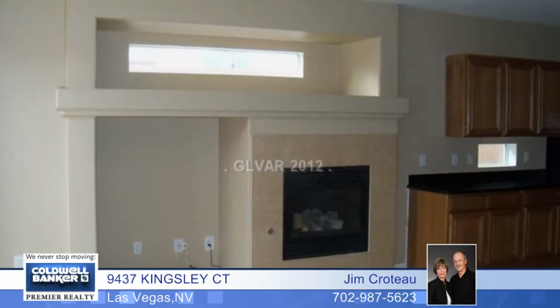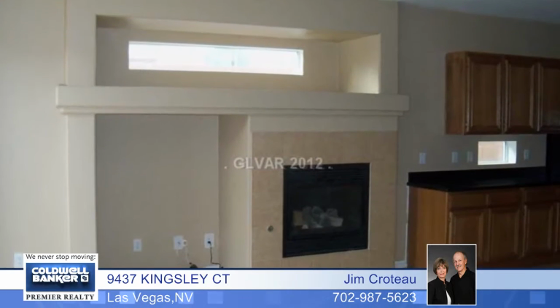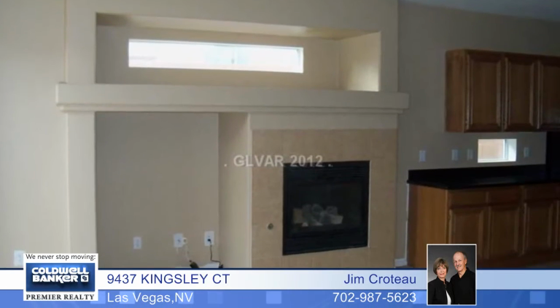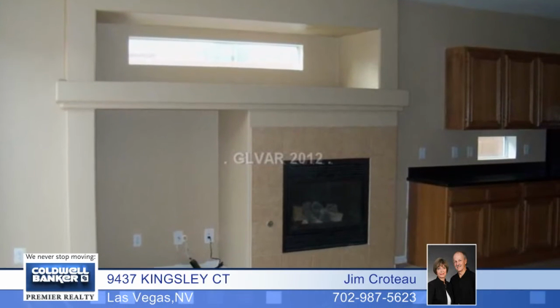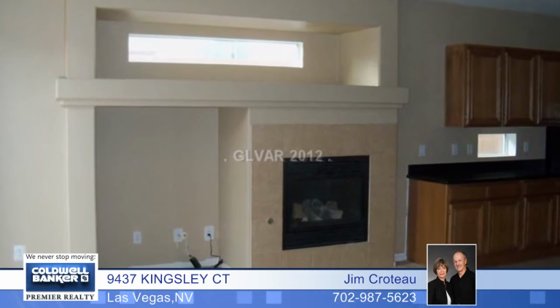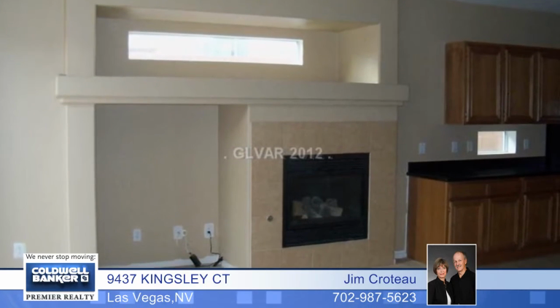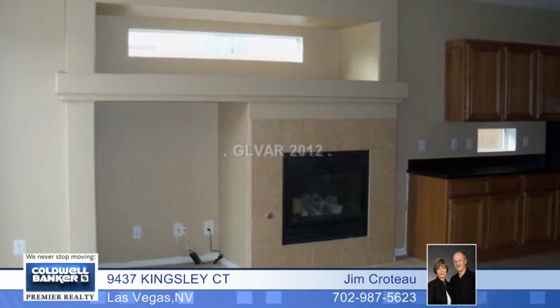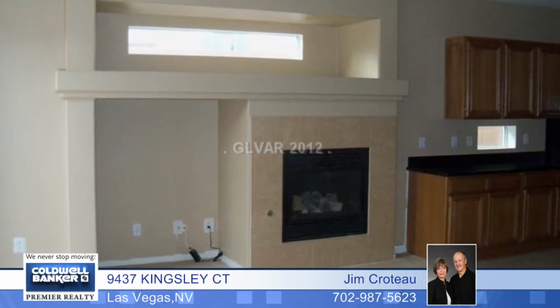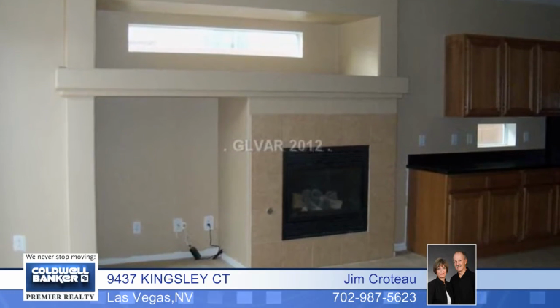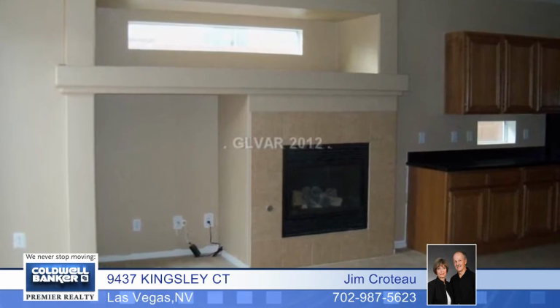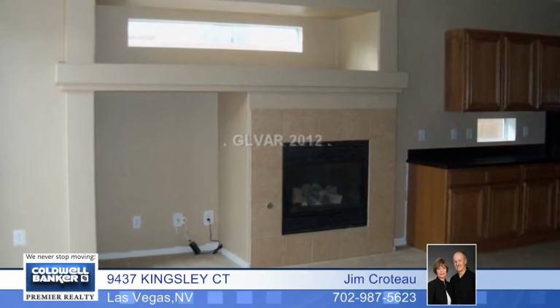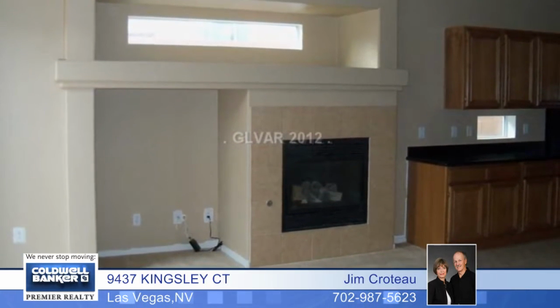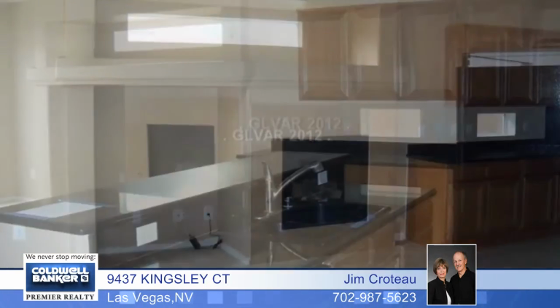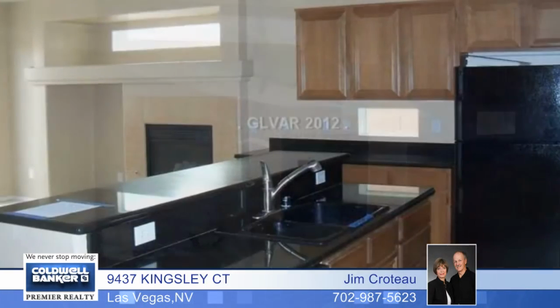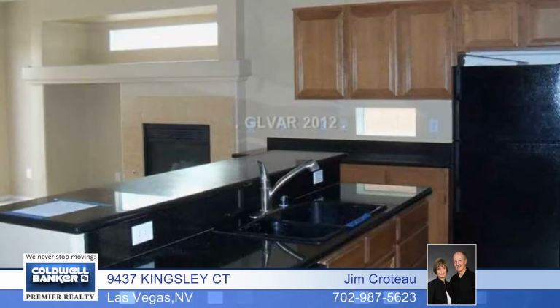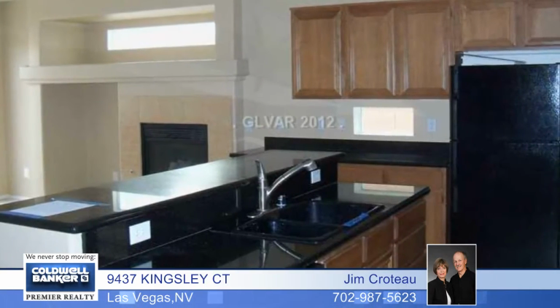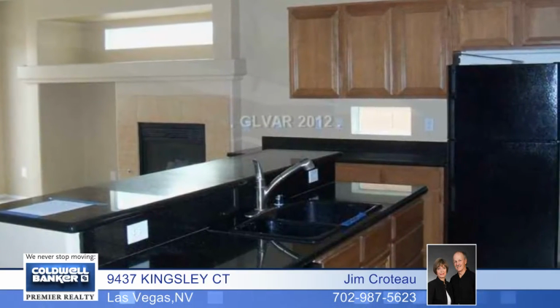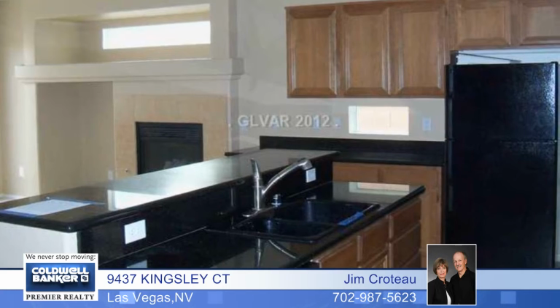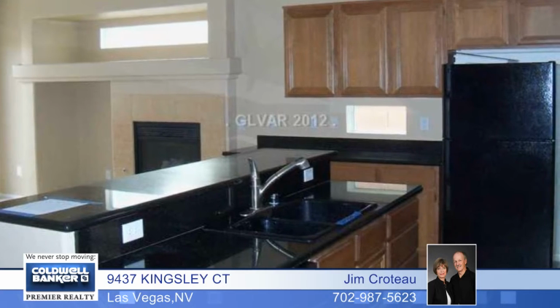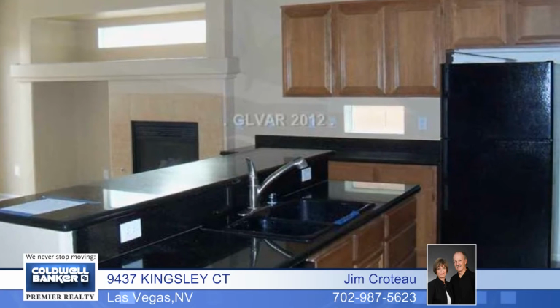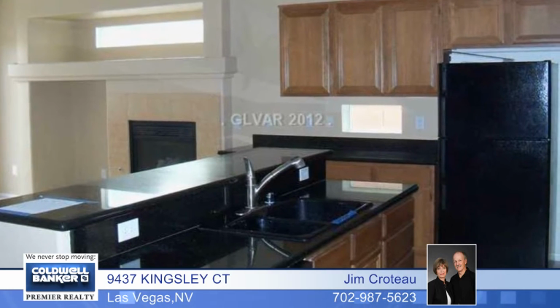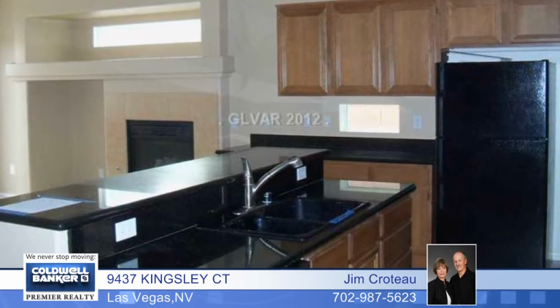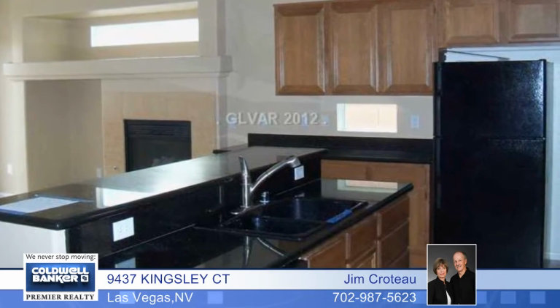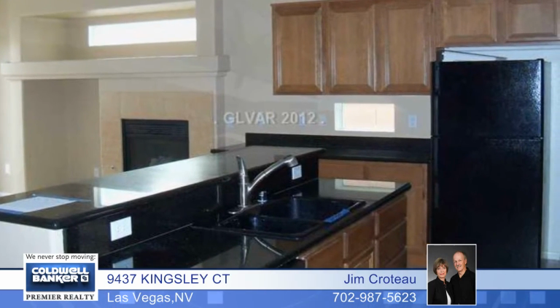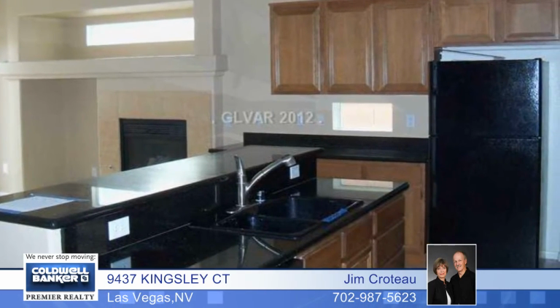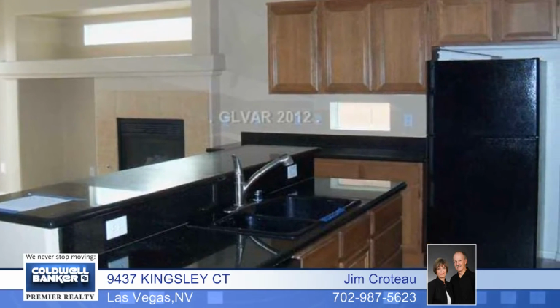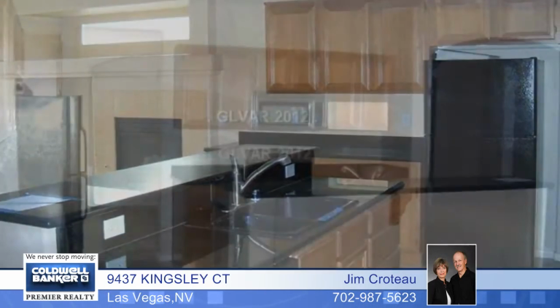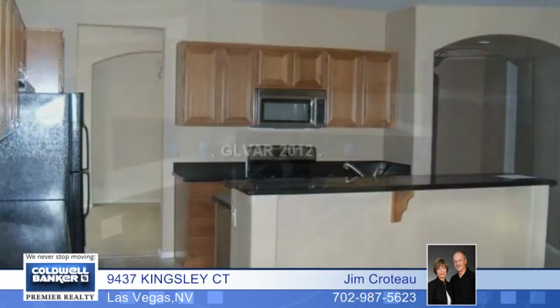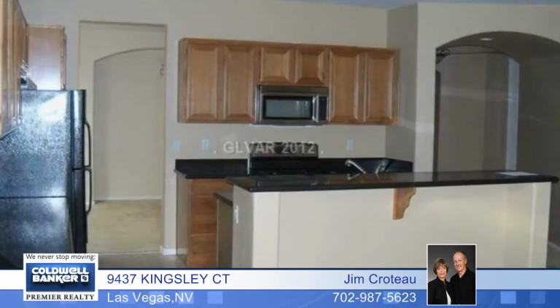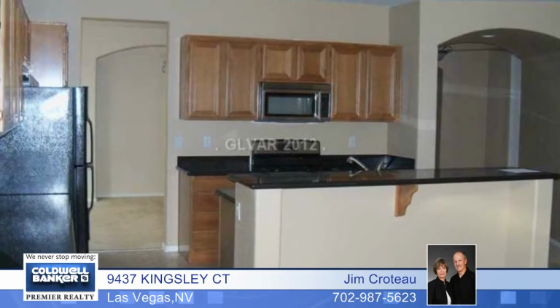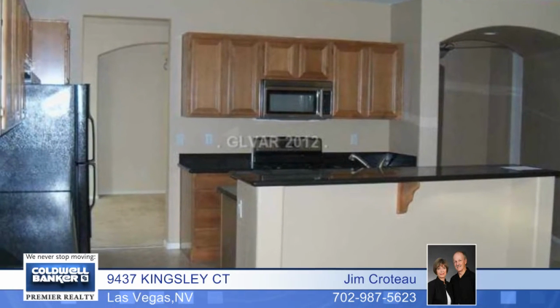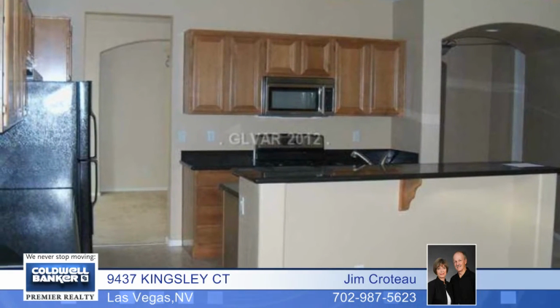The large great room is anchored by a kitchen with a big breakfast bar, granite counters, all-steel Gin Air appliances, and more.